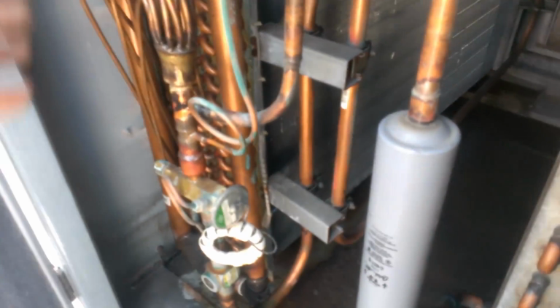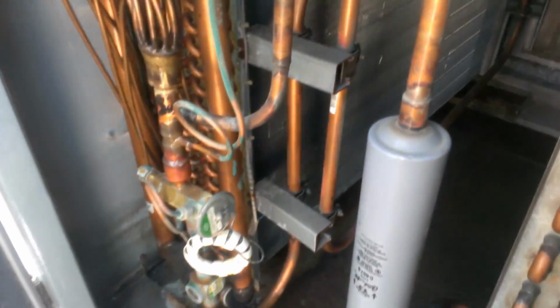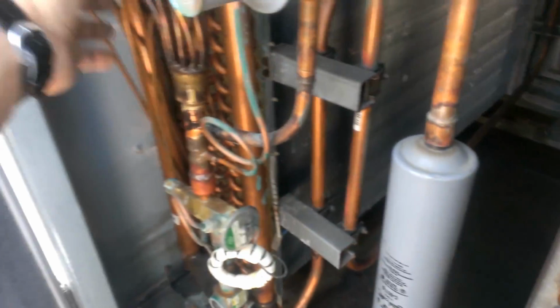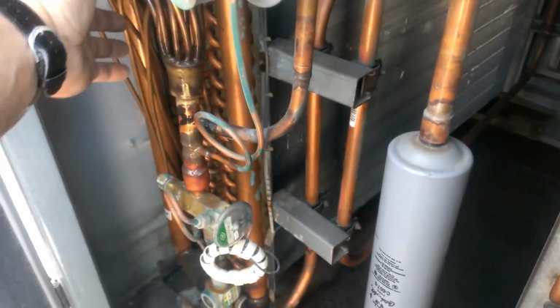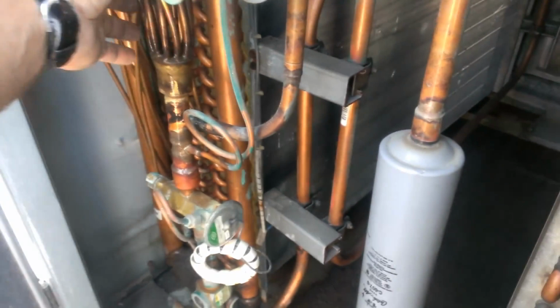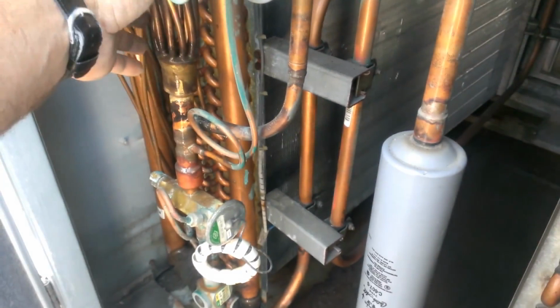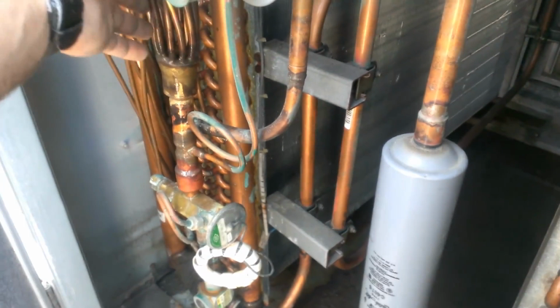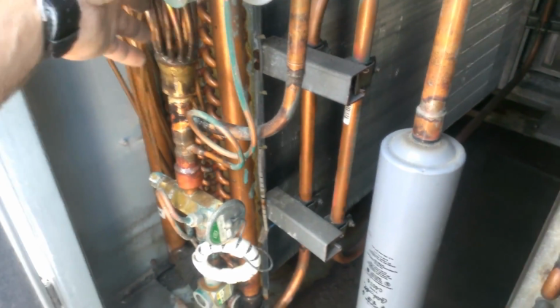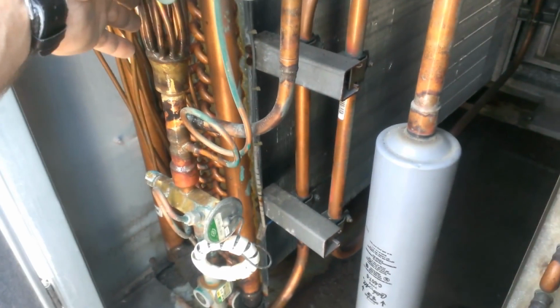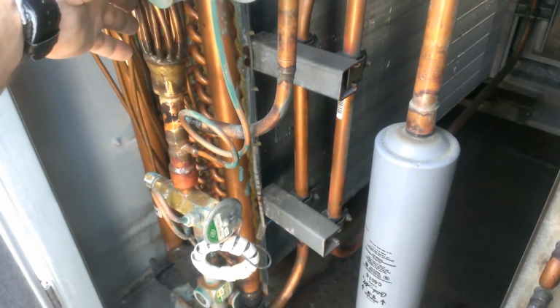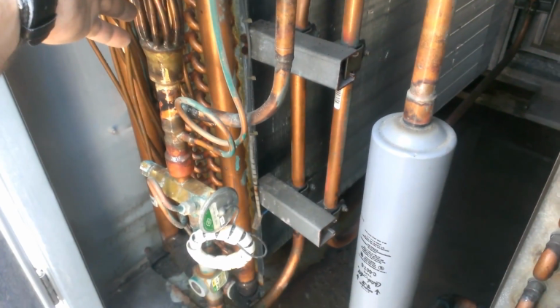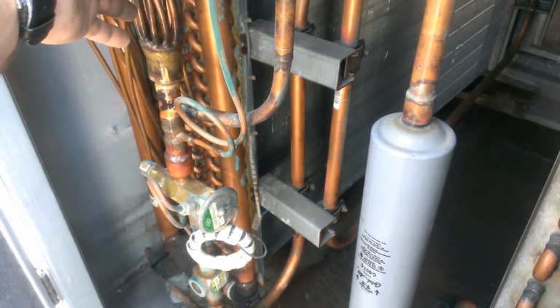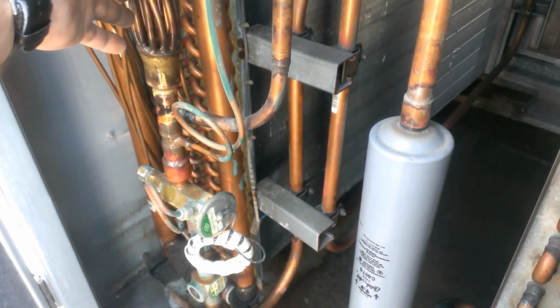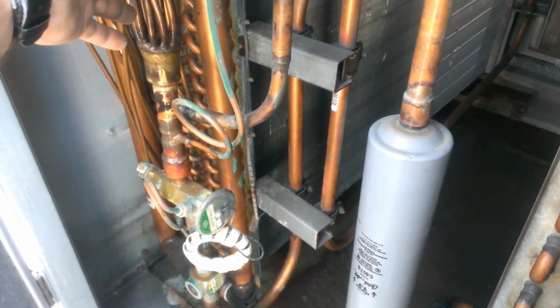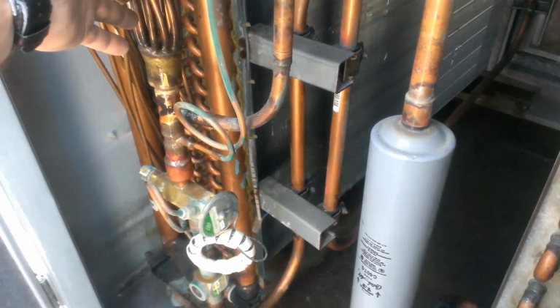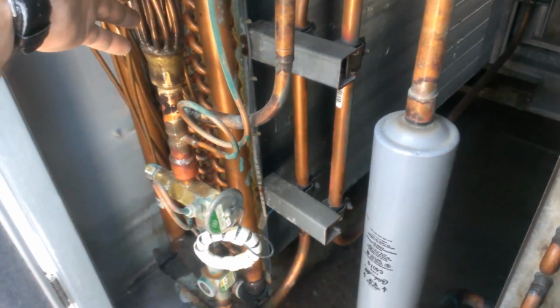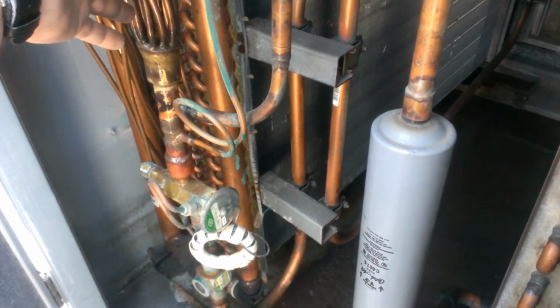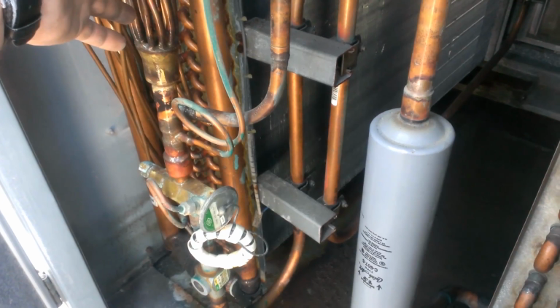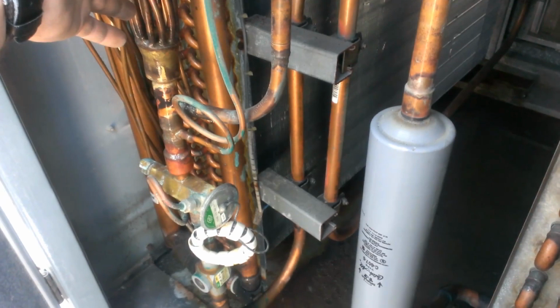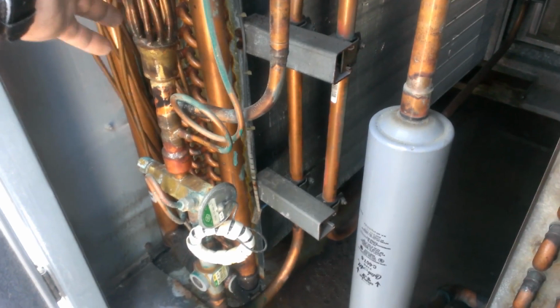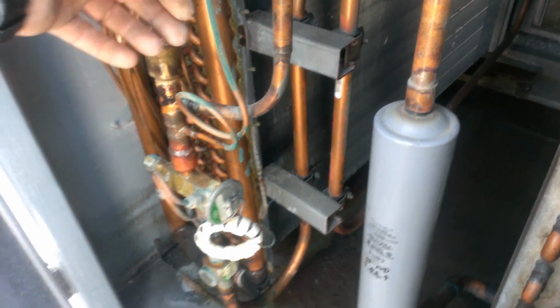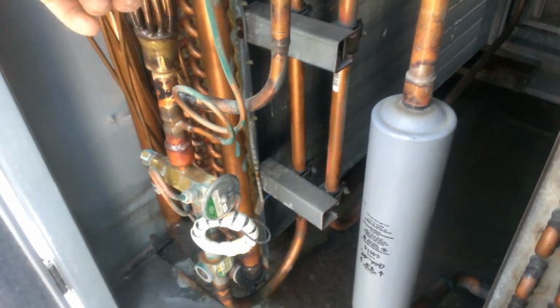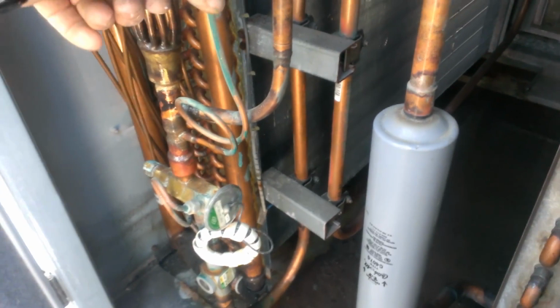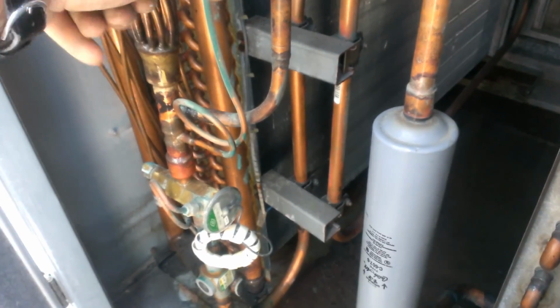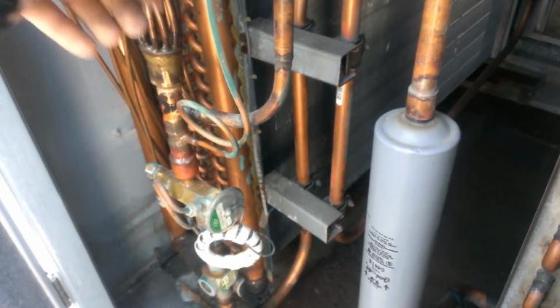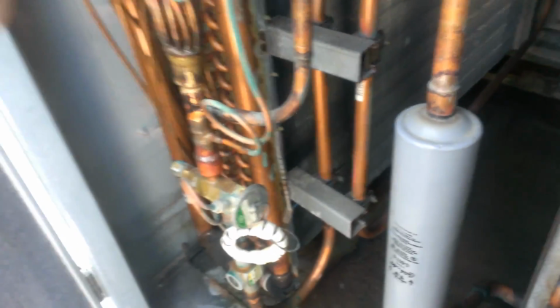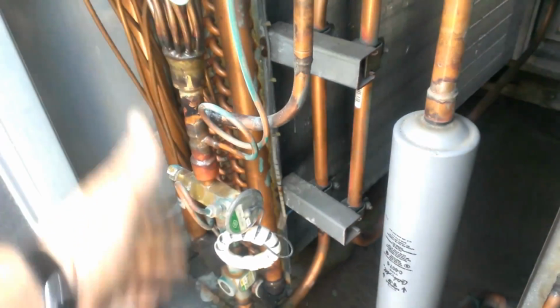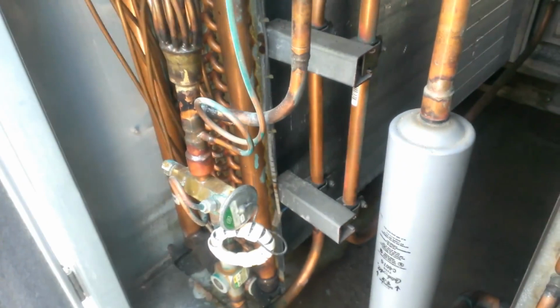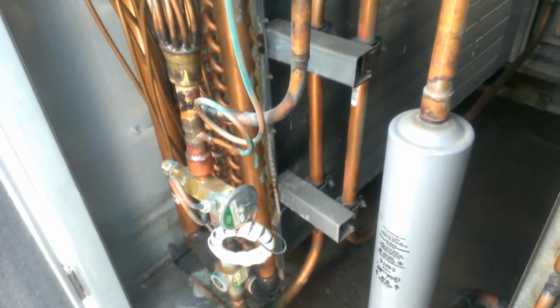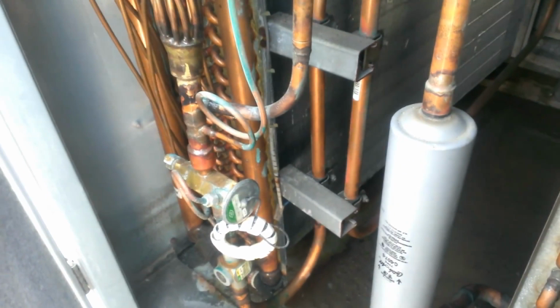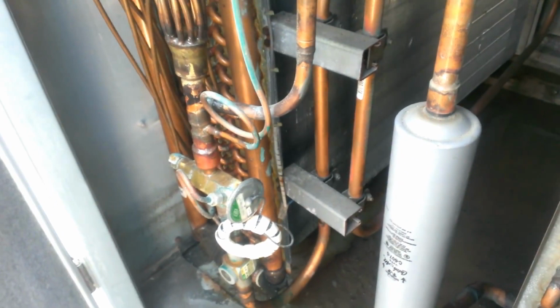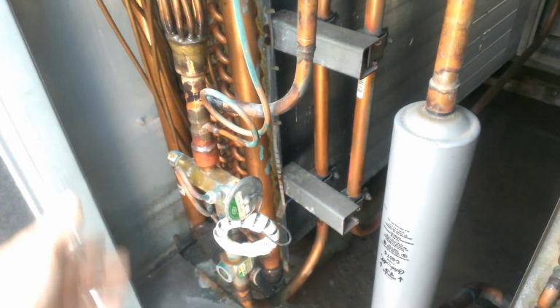So the primary function is to remove humidity — it always pretty much needs to remove humidity, so it's always going to run any time the compressor is running.